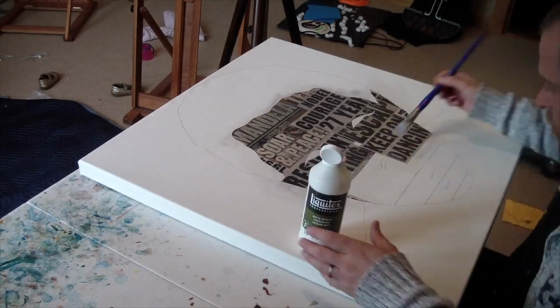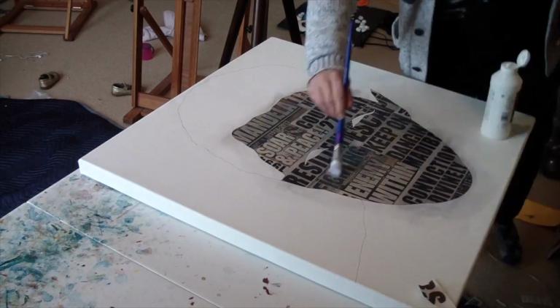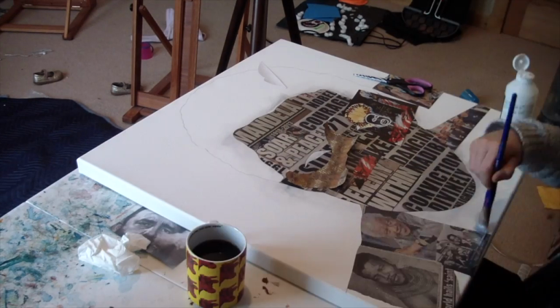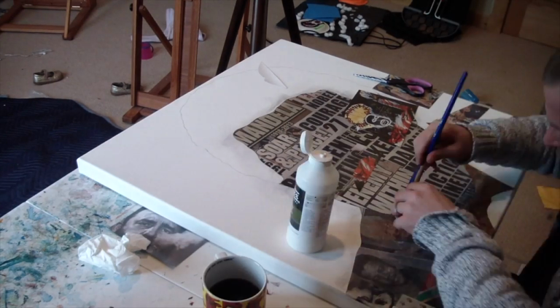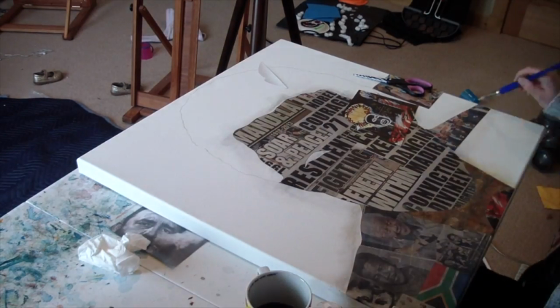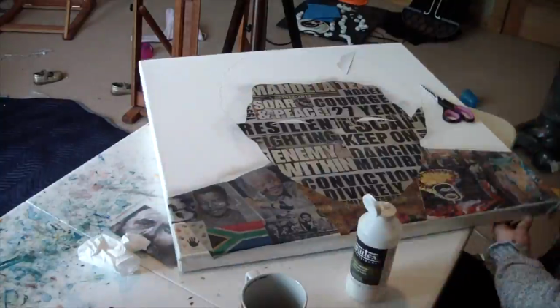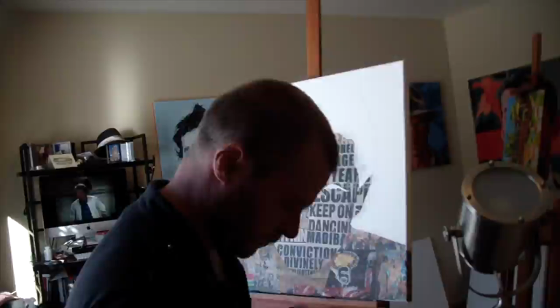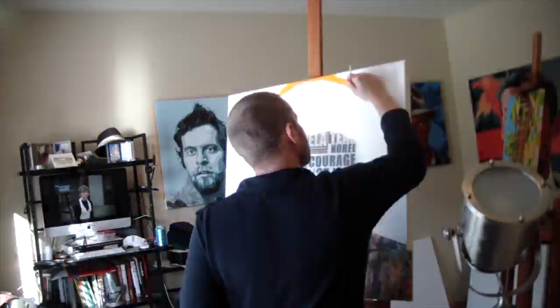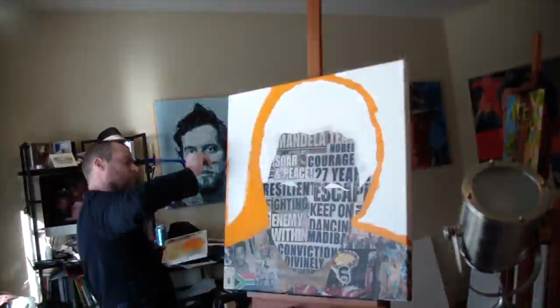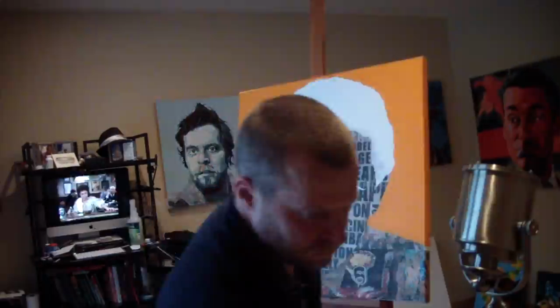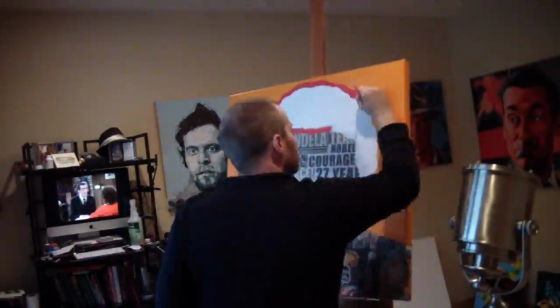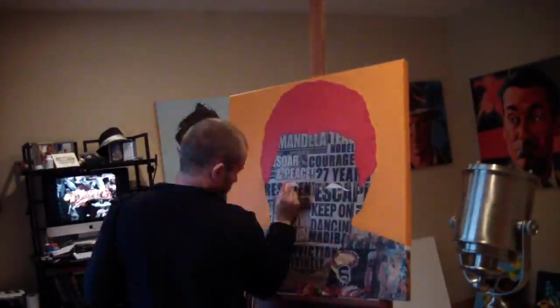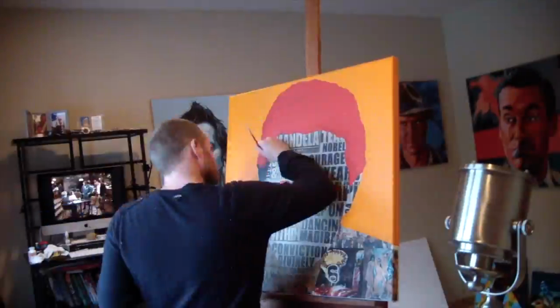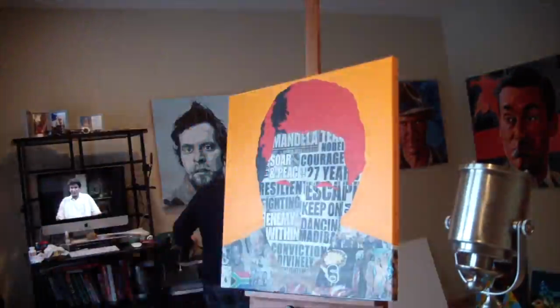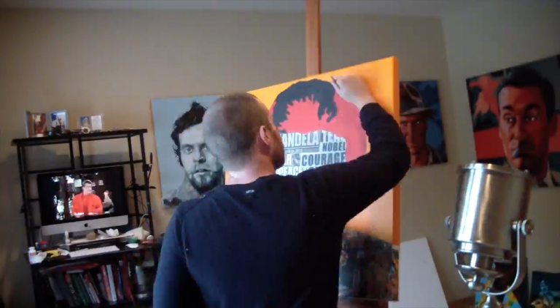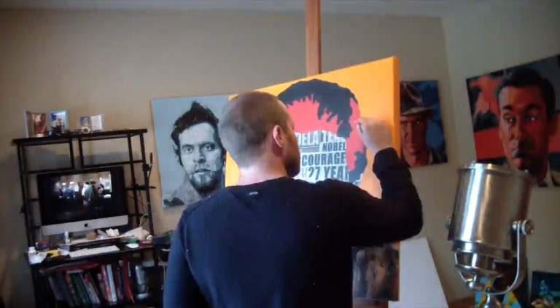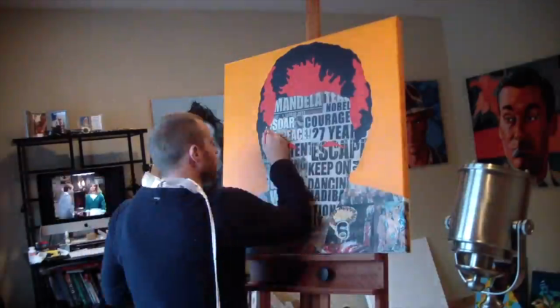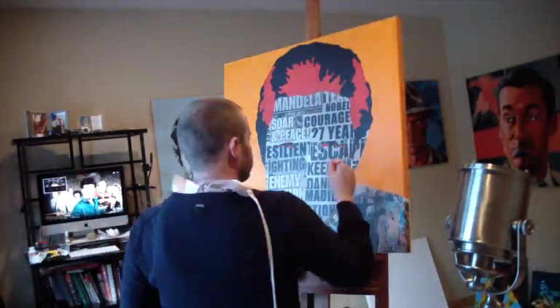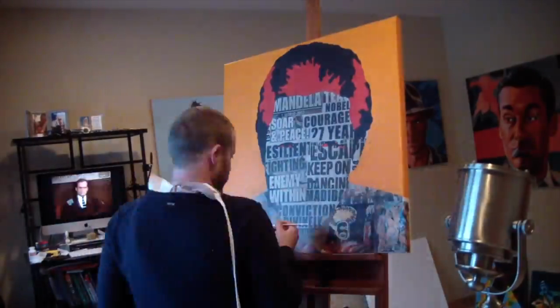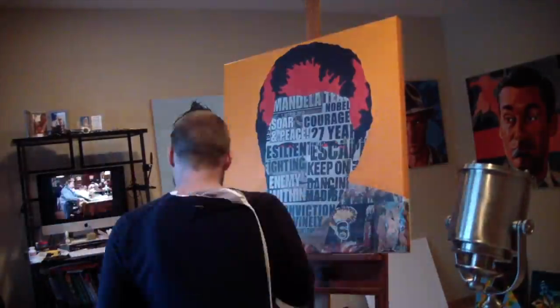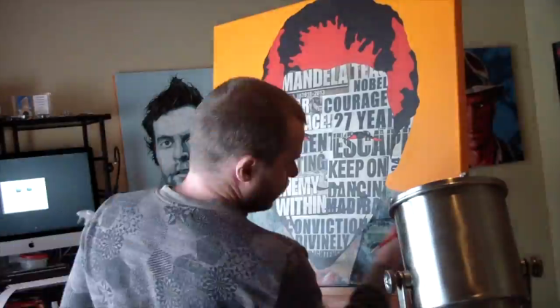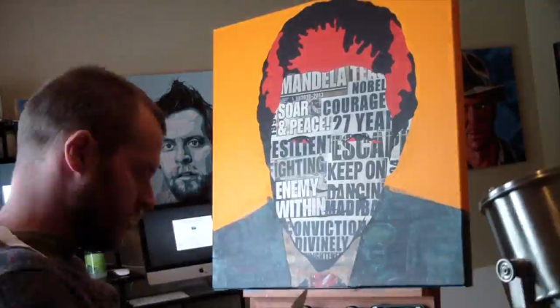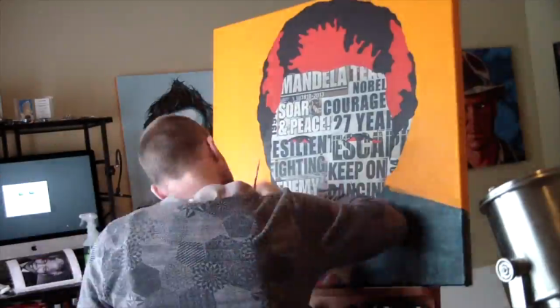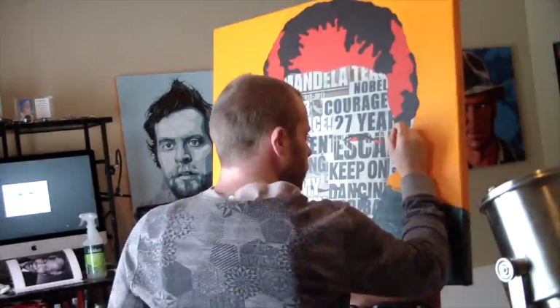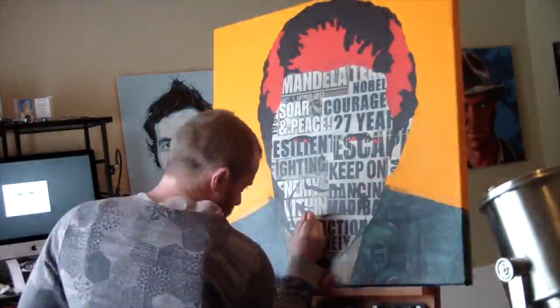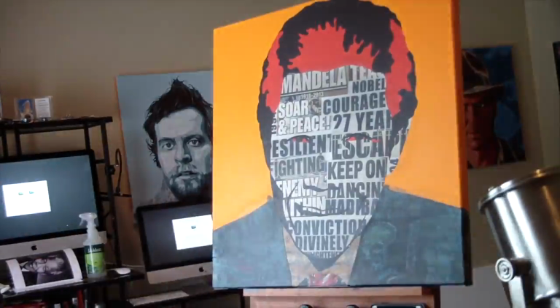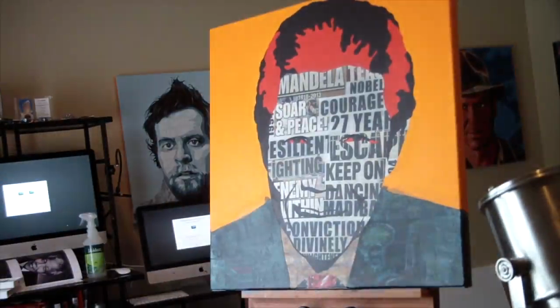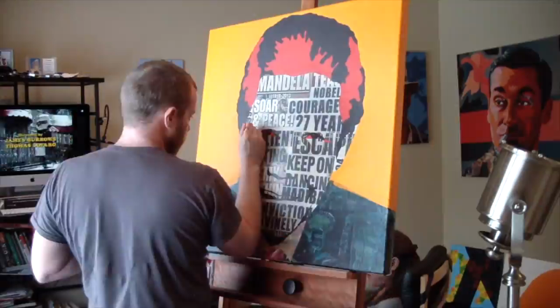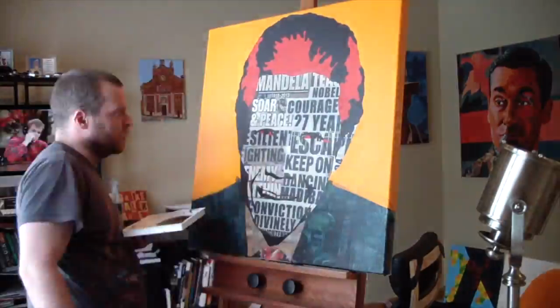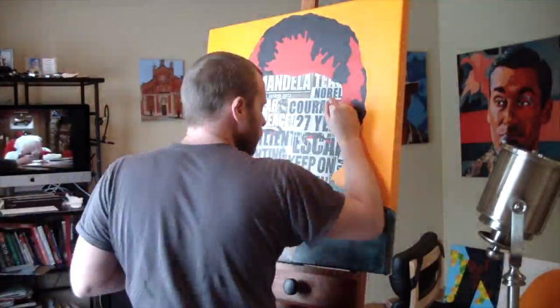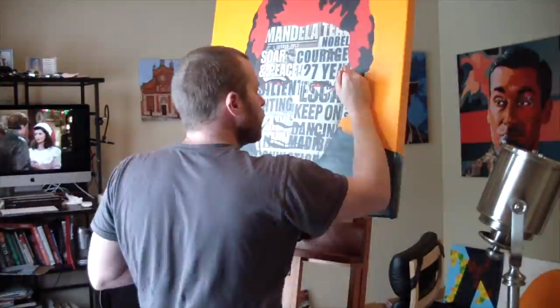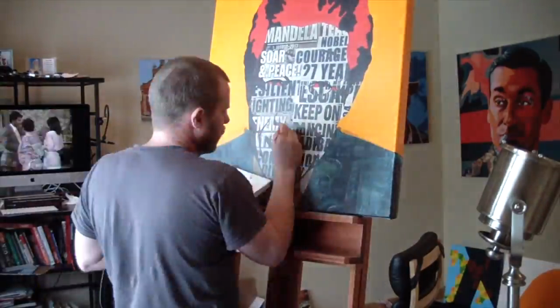This 30 by 30 acrylic and collage on canvas started out with, as usual, collage elements, headlines and images.